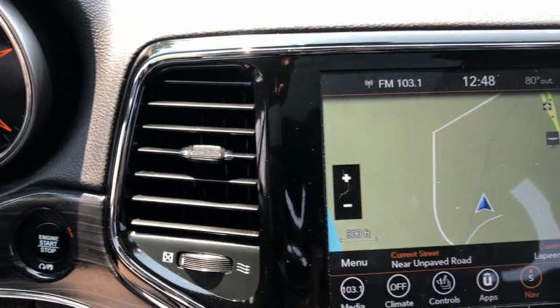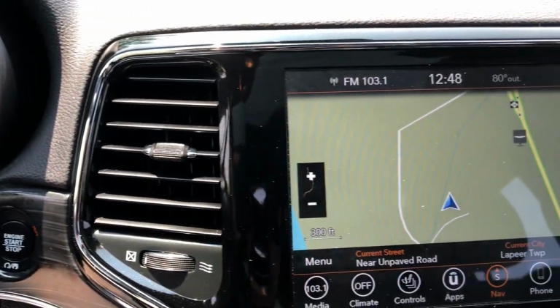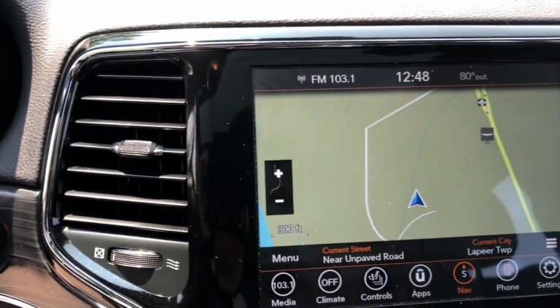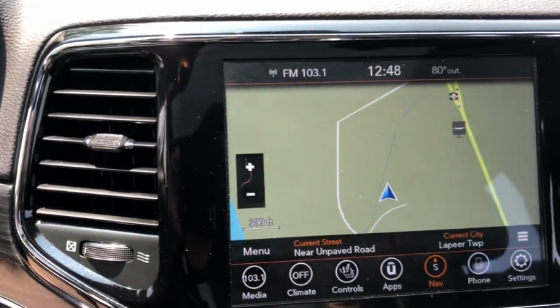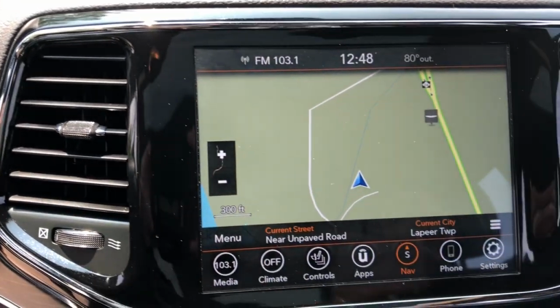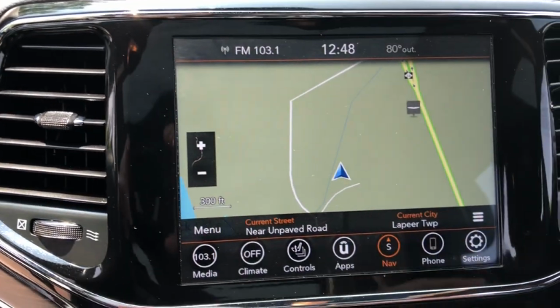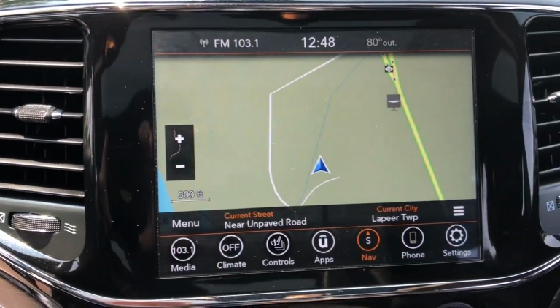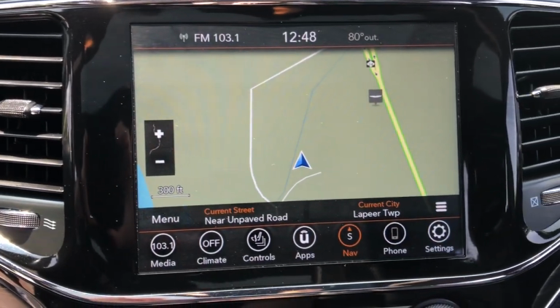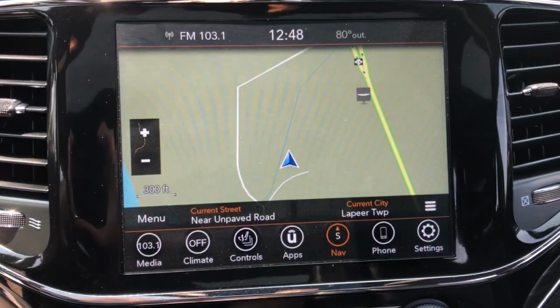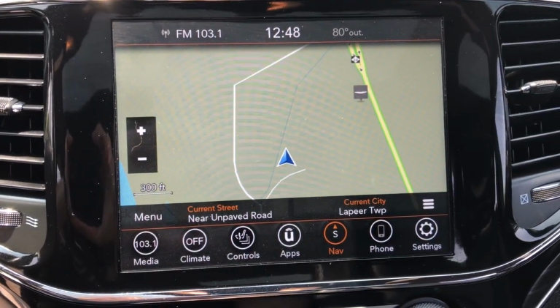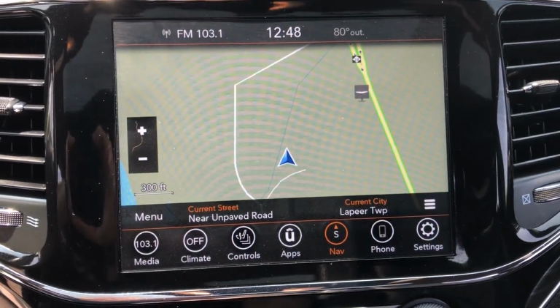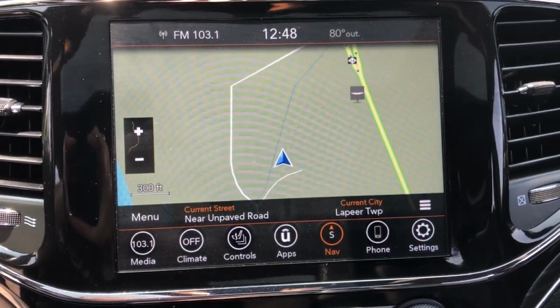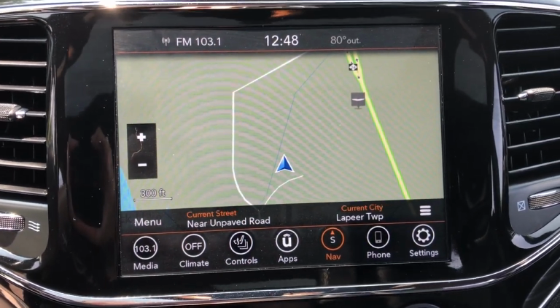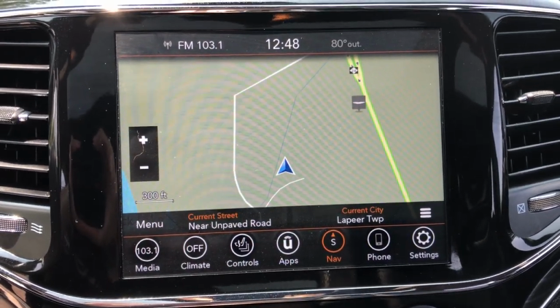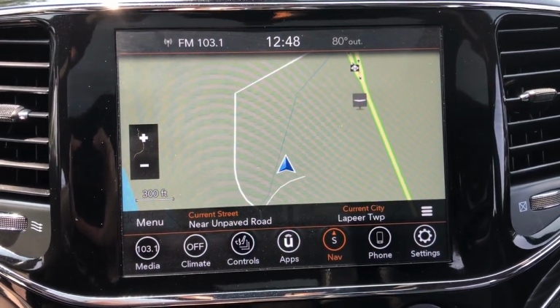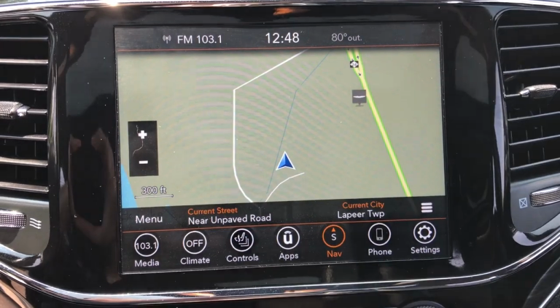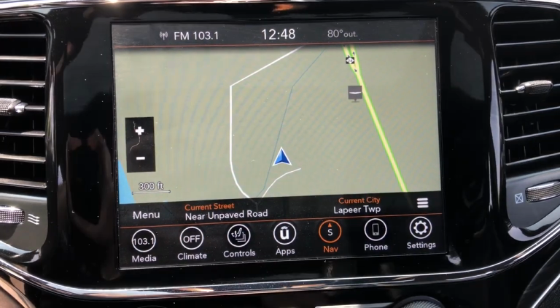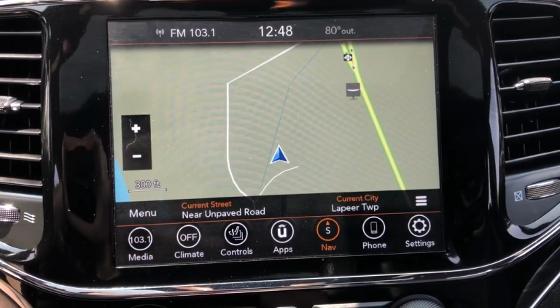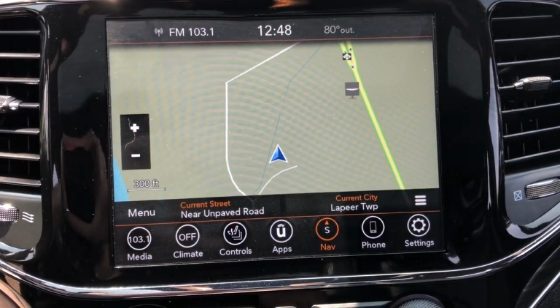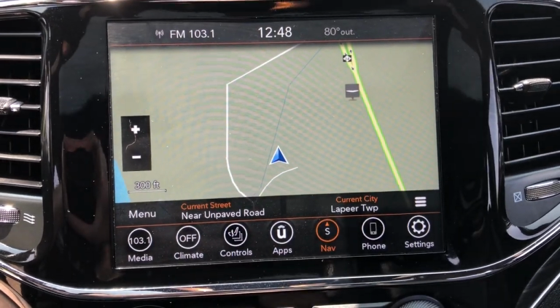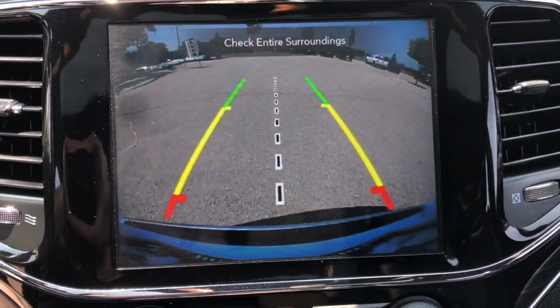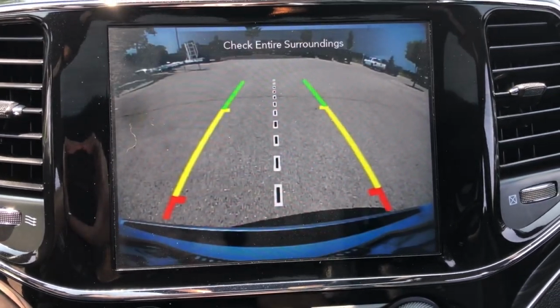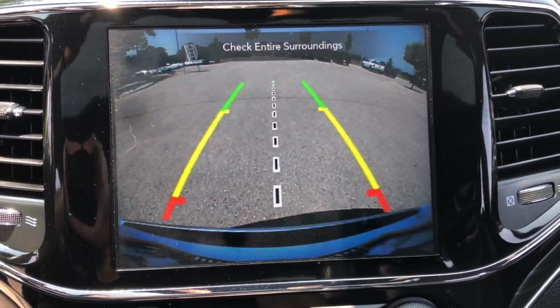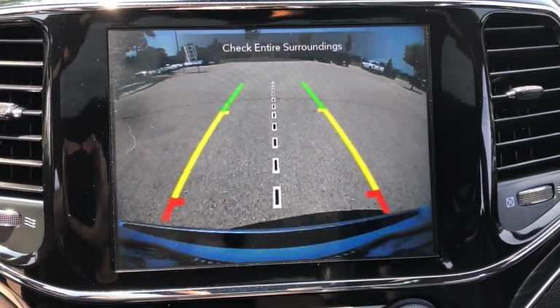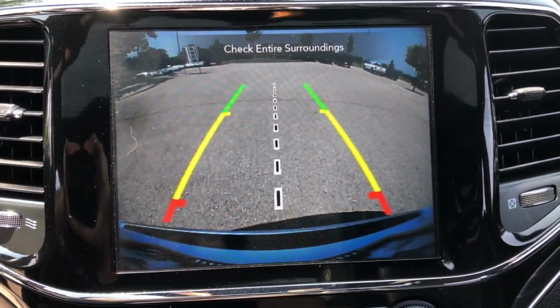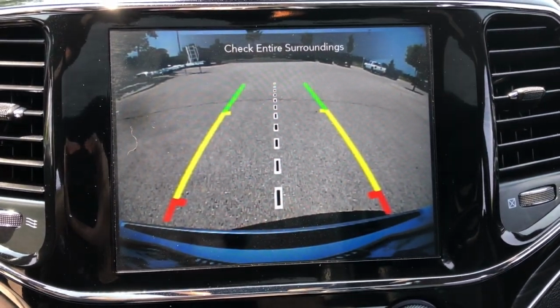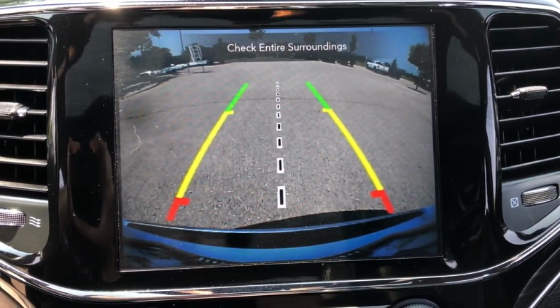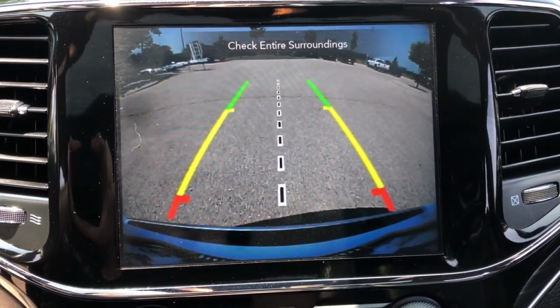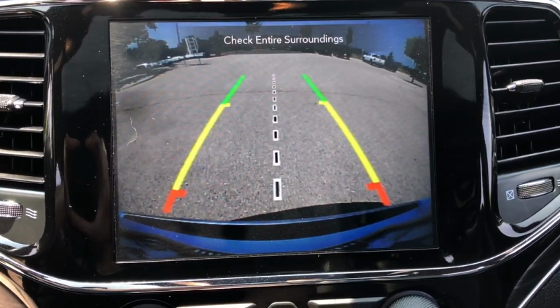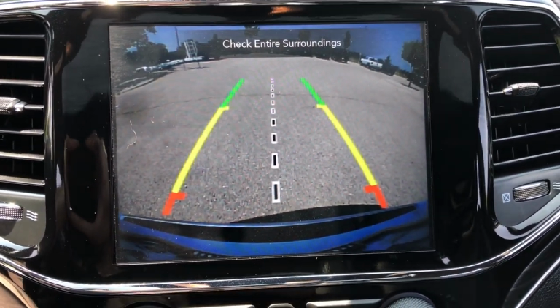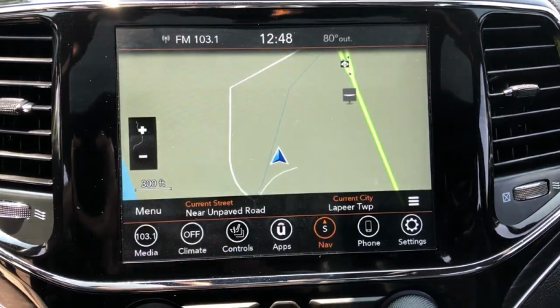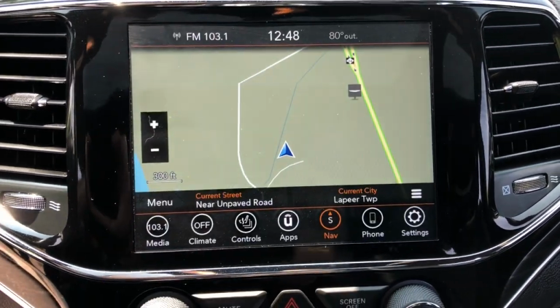Navigation system, power passenger seat, four-wheel drive, fog lamps, and backup camera.